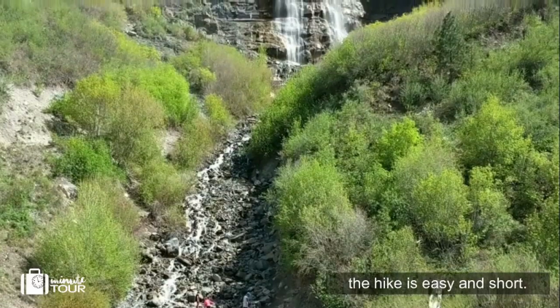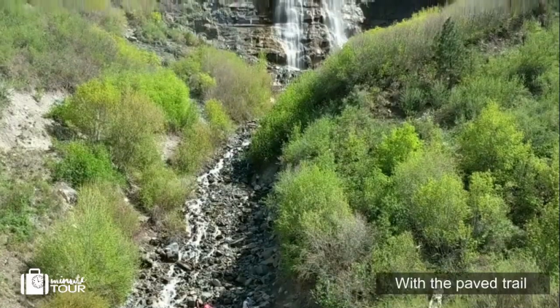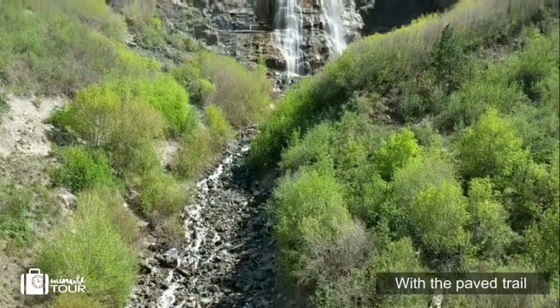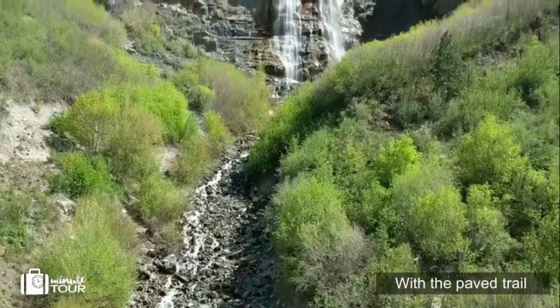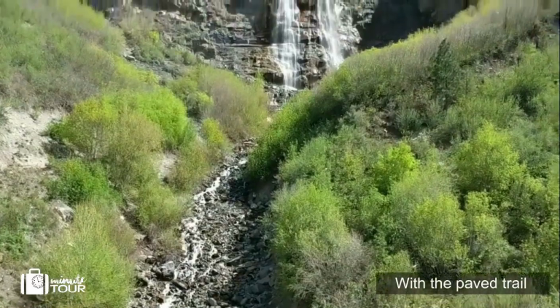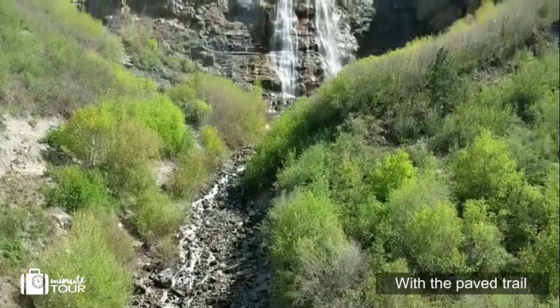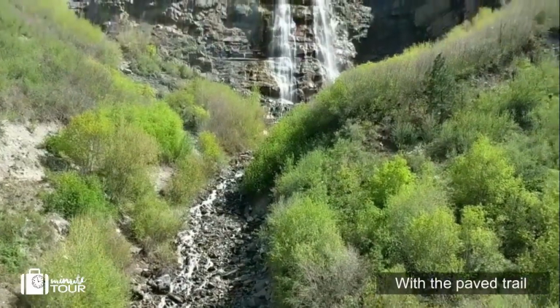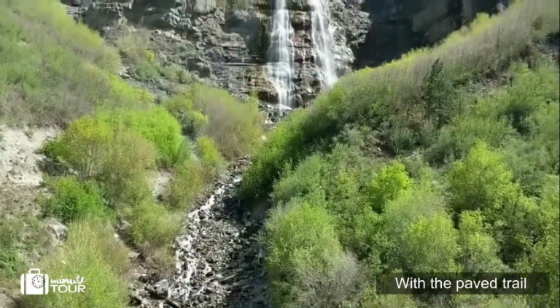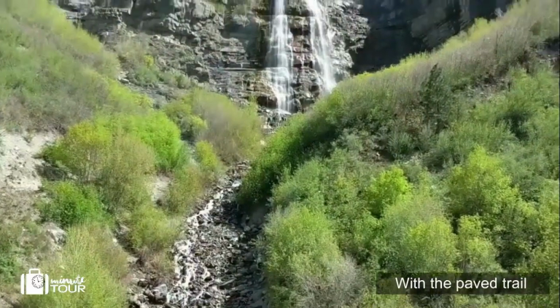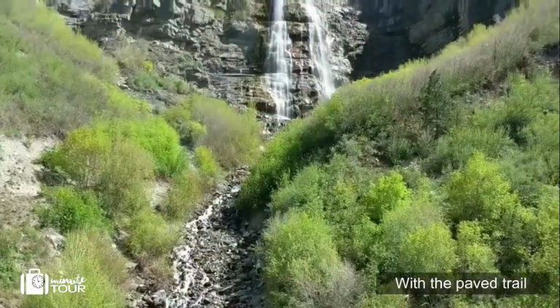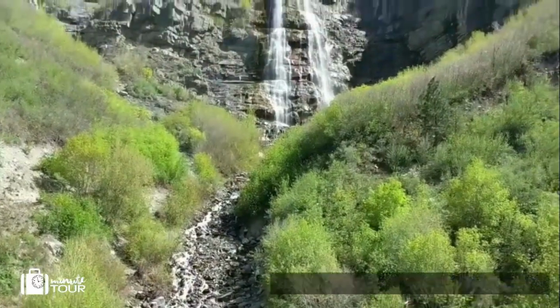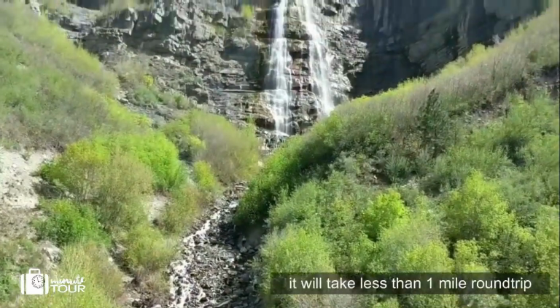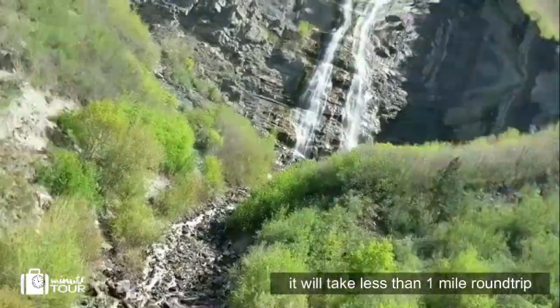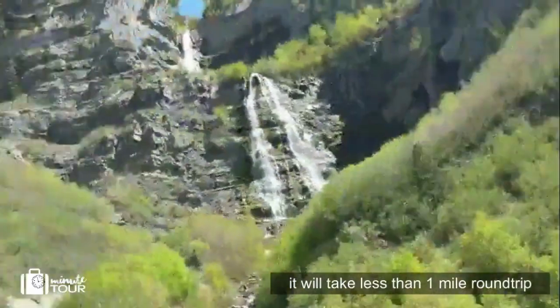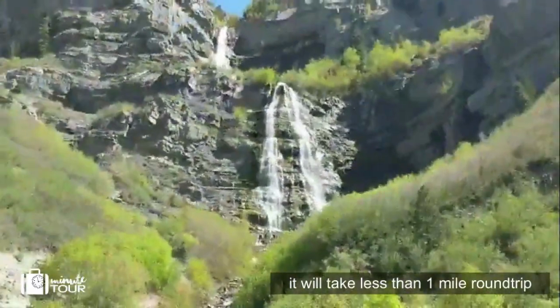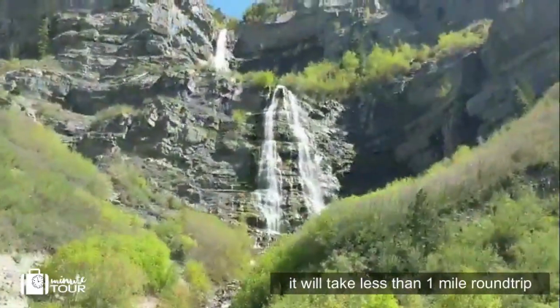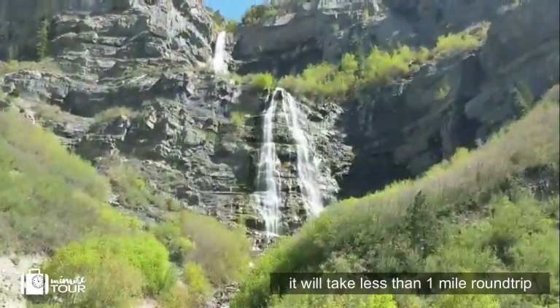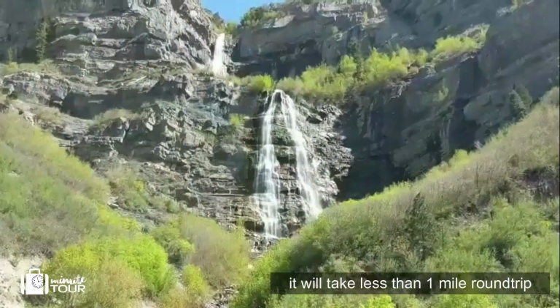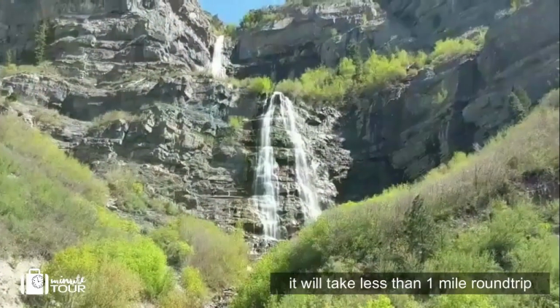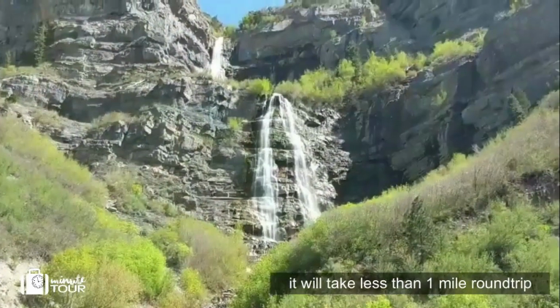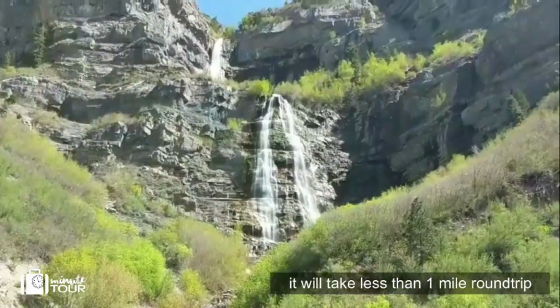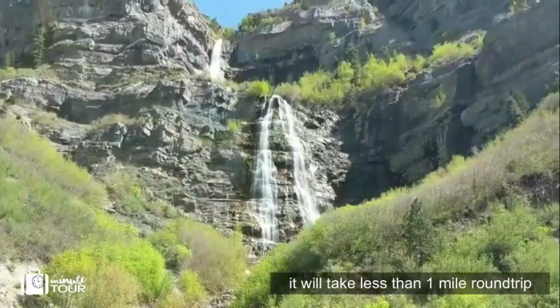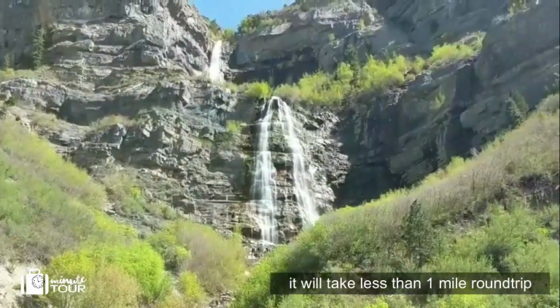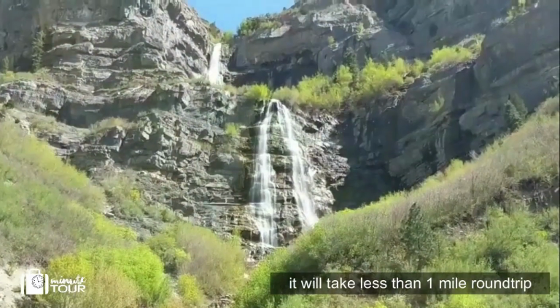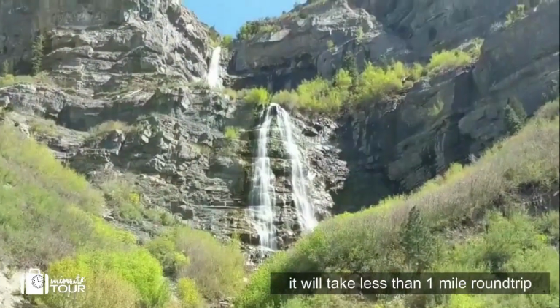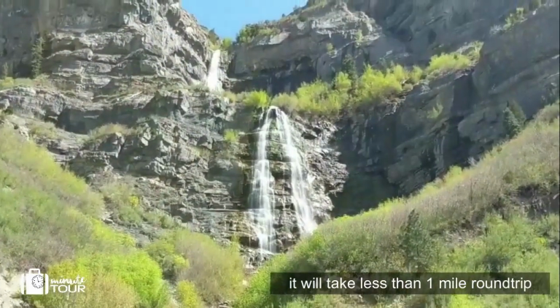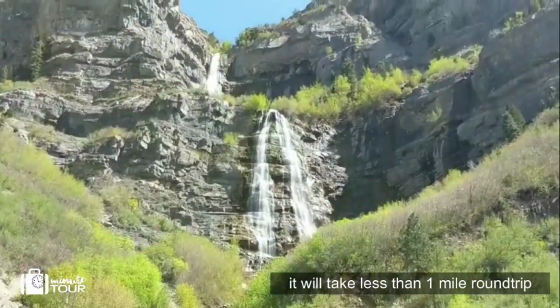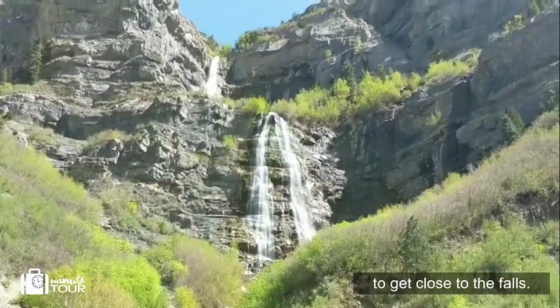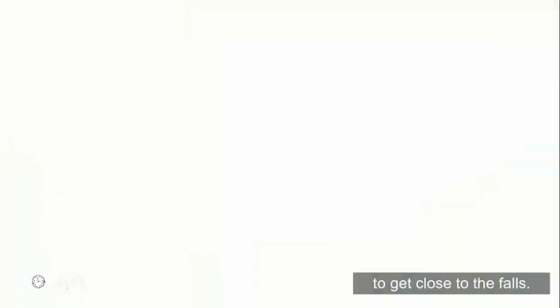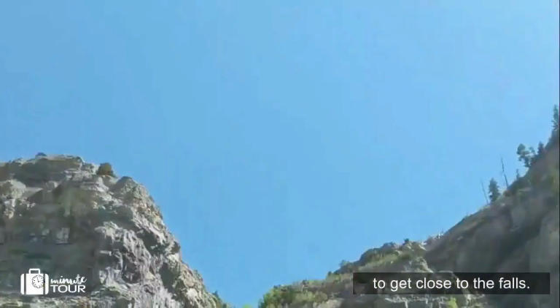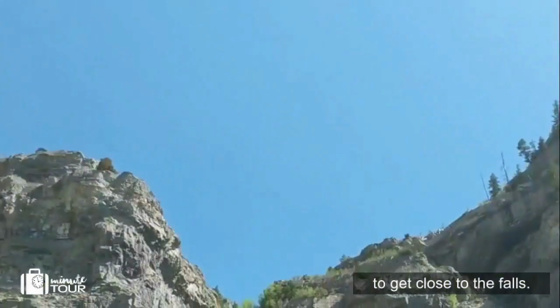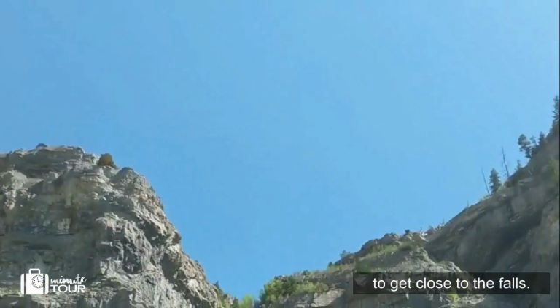With the paved trail, it will take less than one mile round trip to get close to the falls.